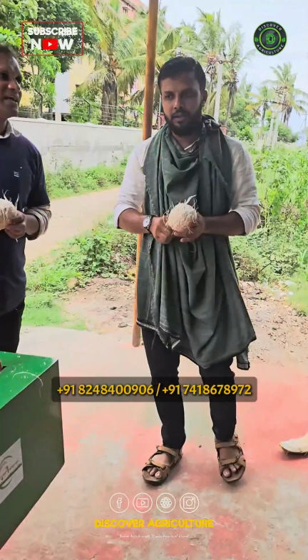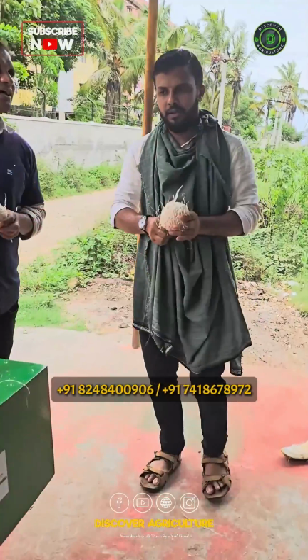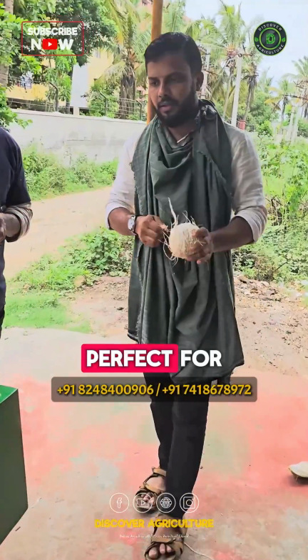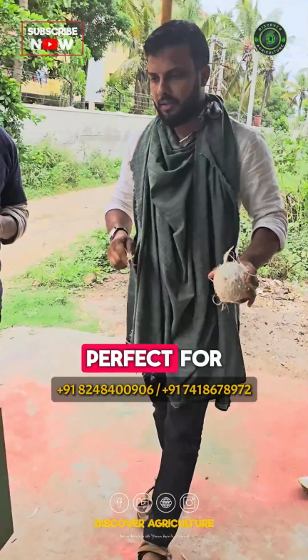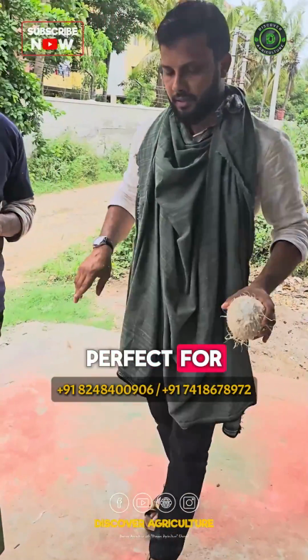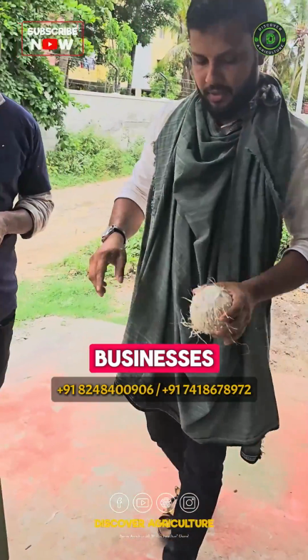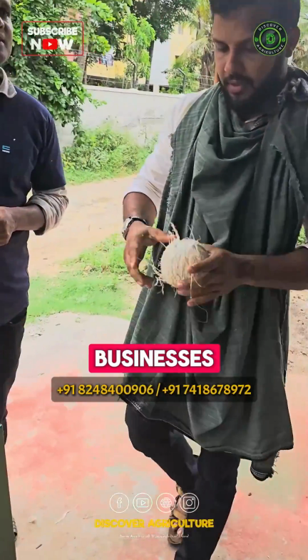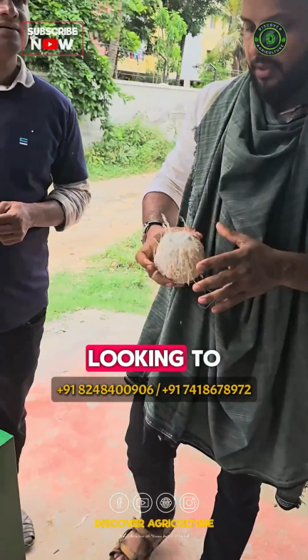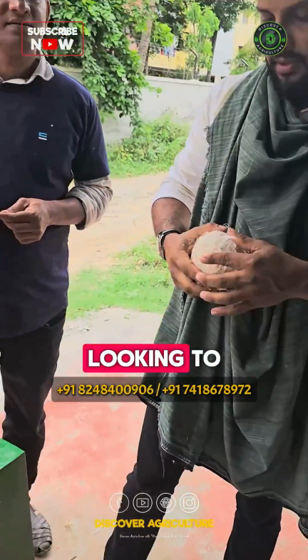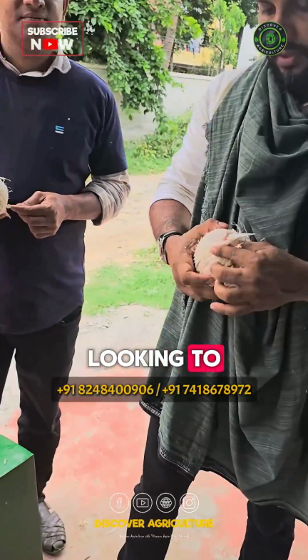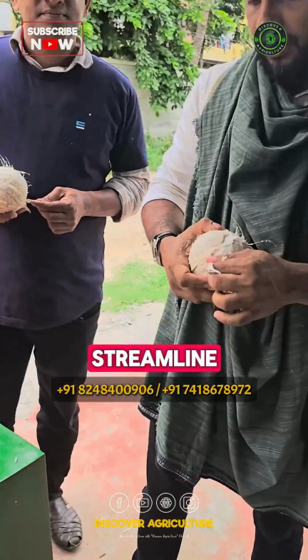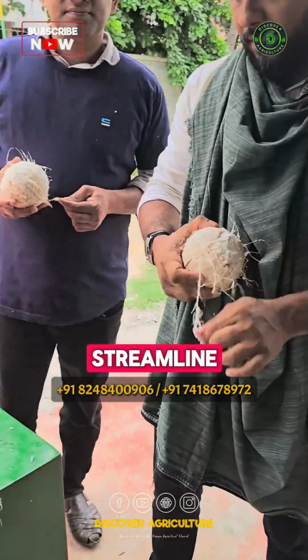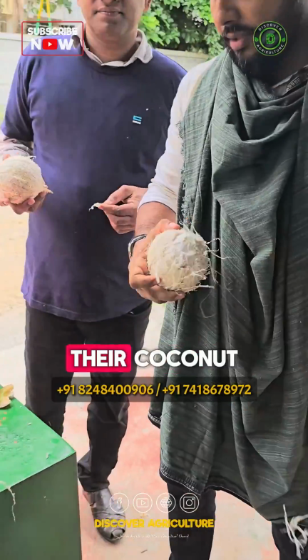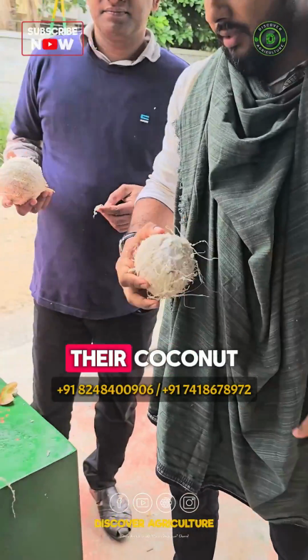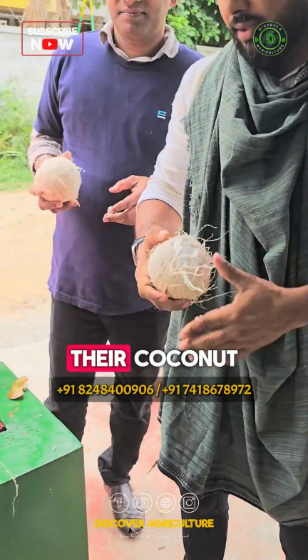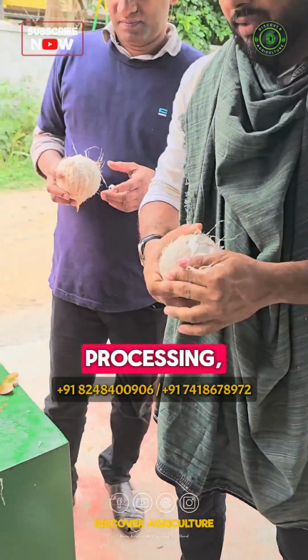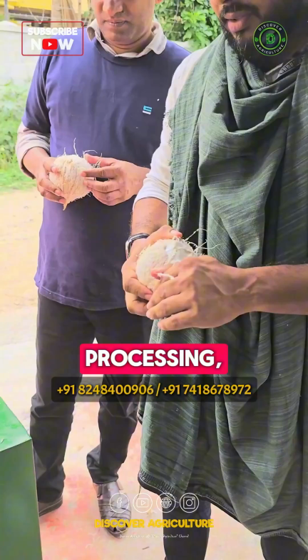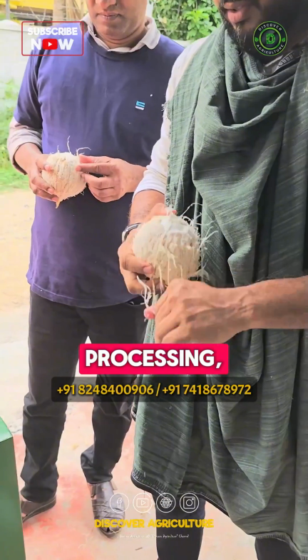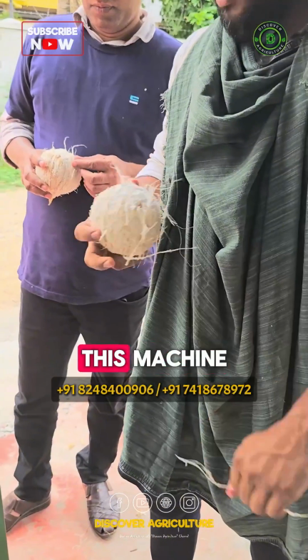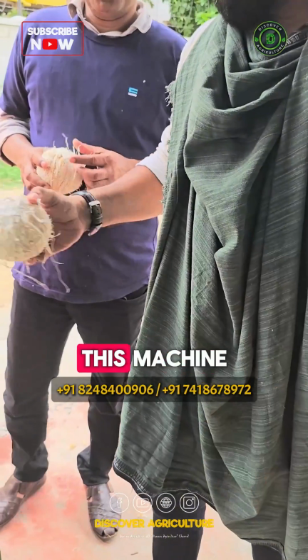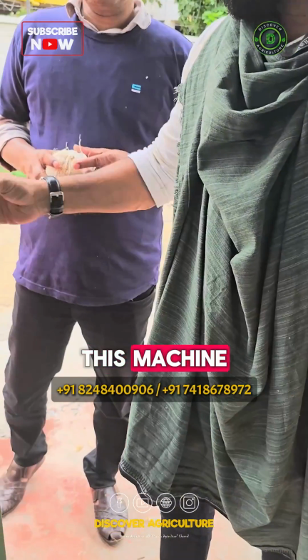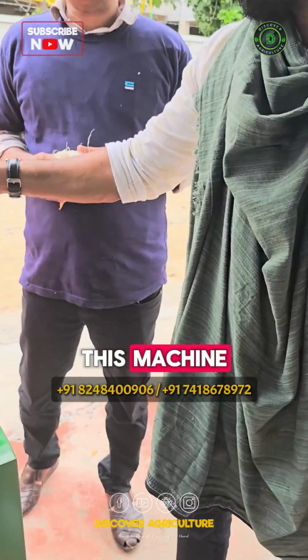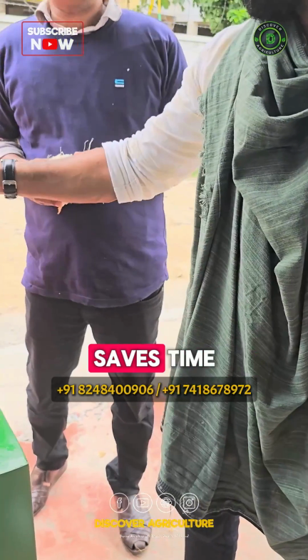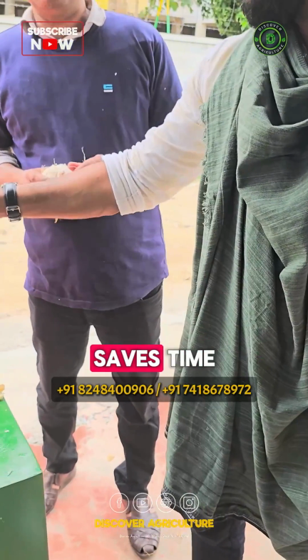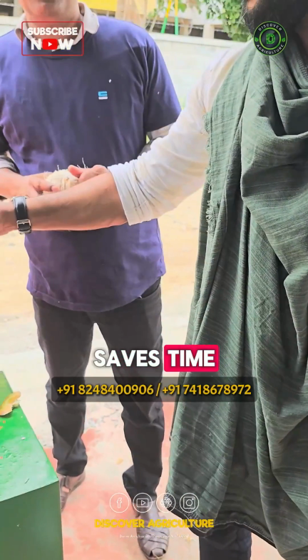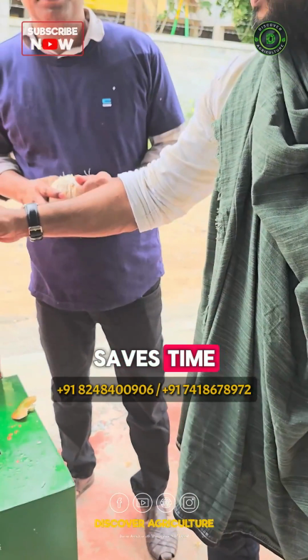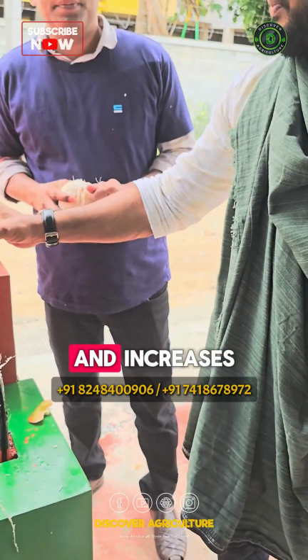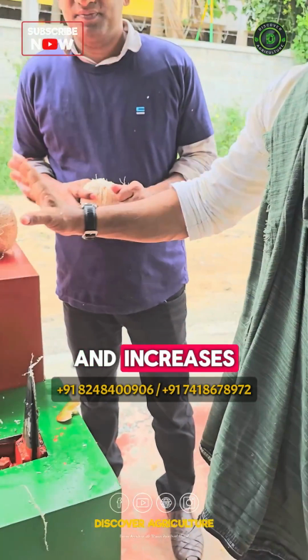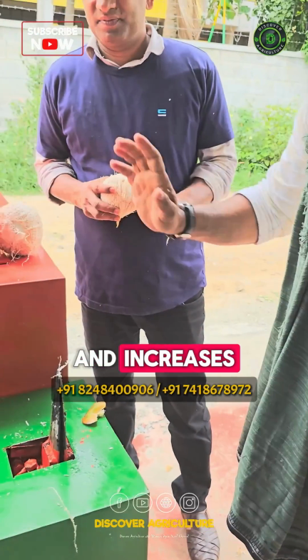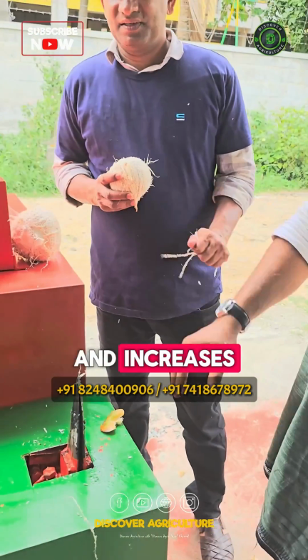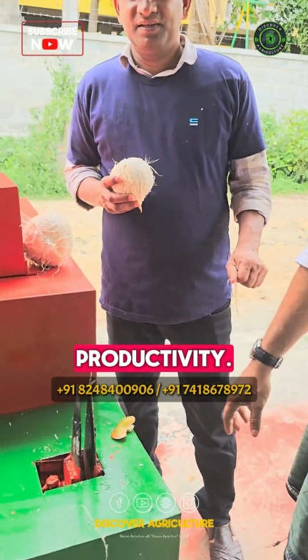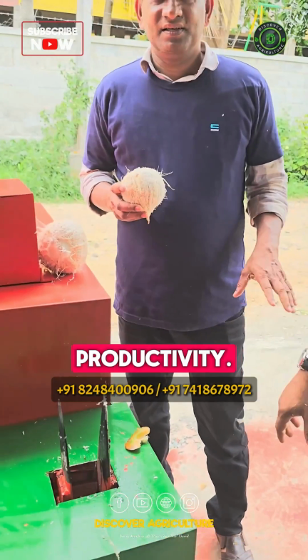Perfect for businesses looking to streamline their coconut processing, this machine saves time and increases productivity.